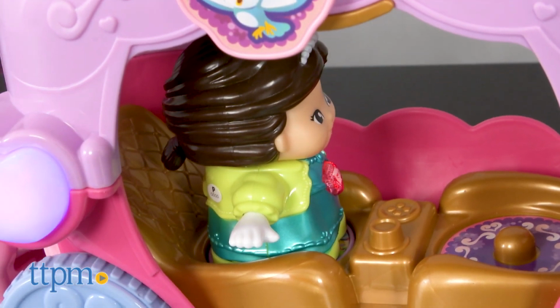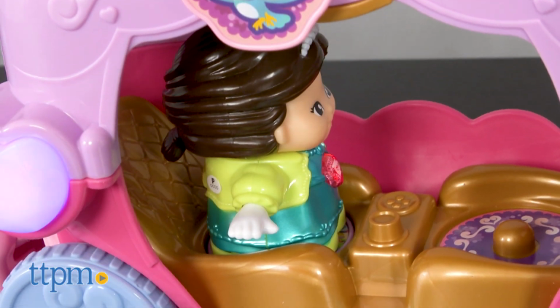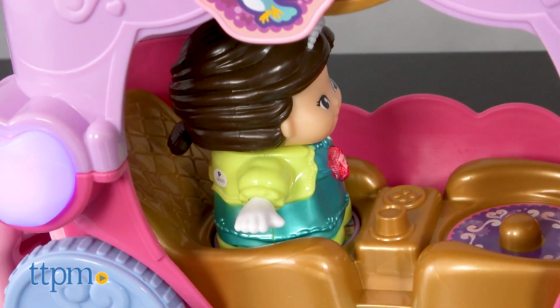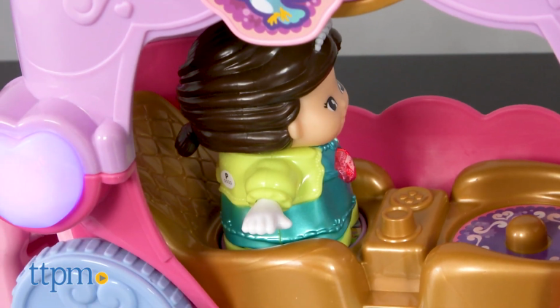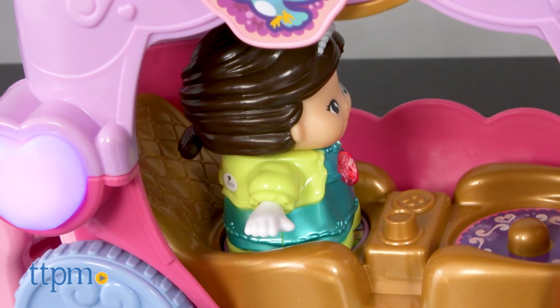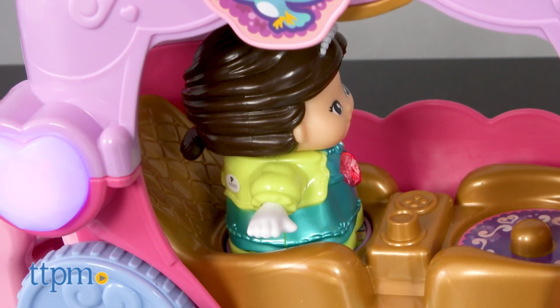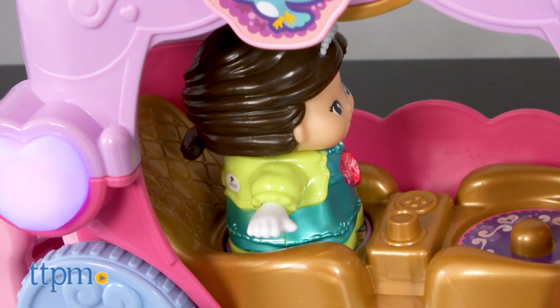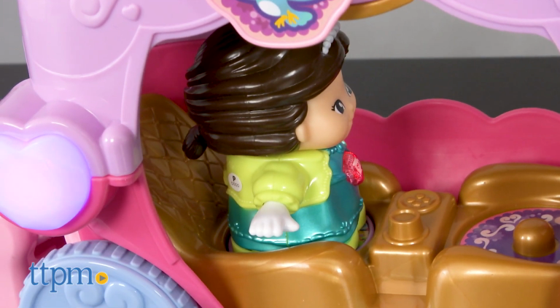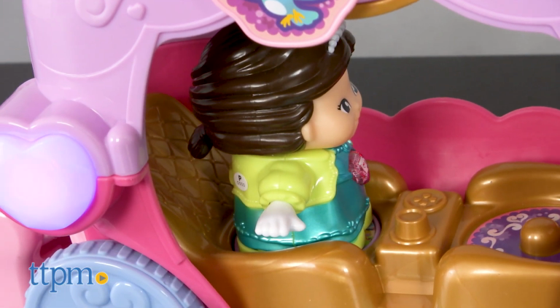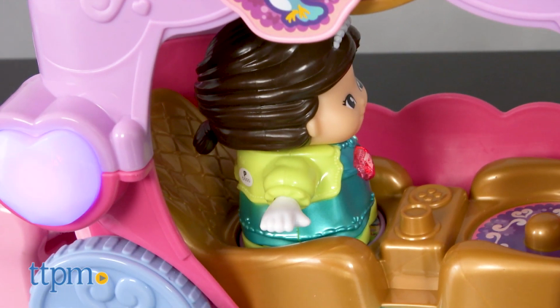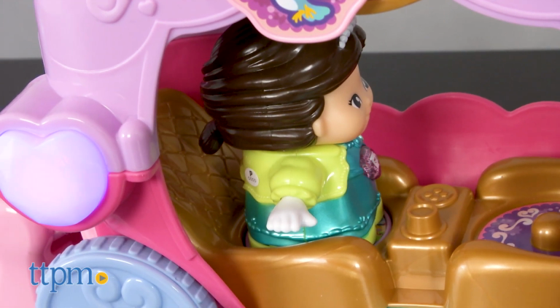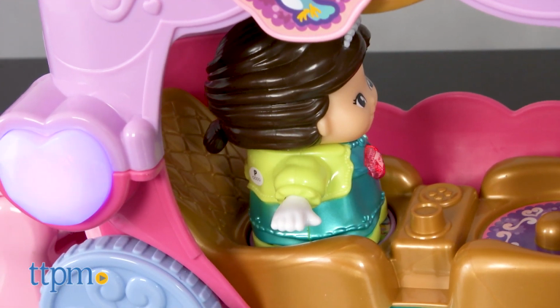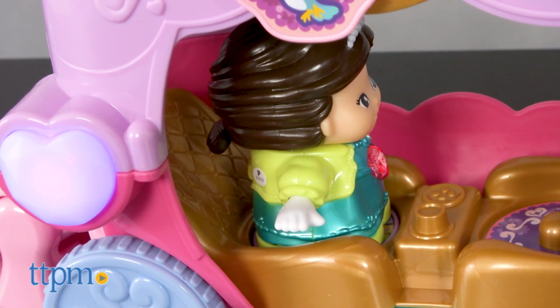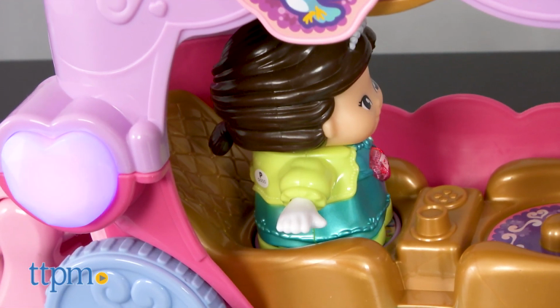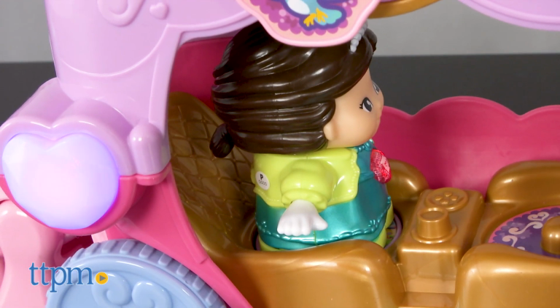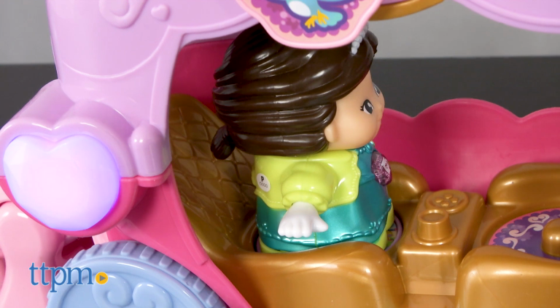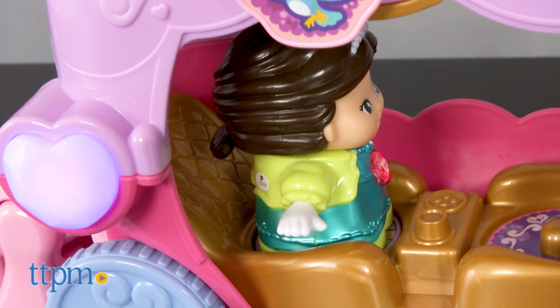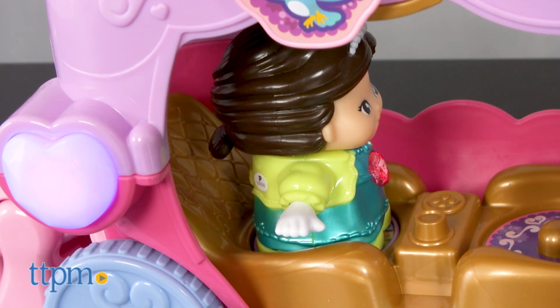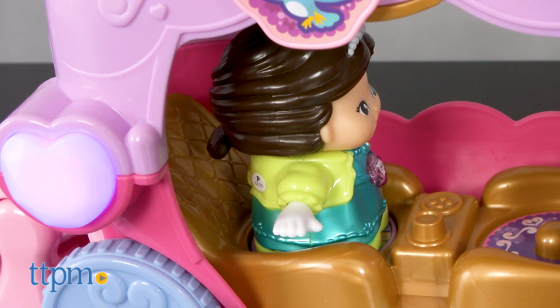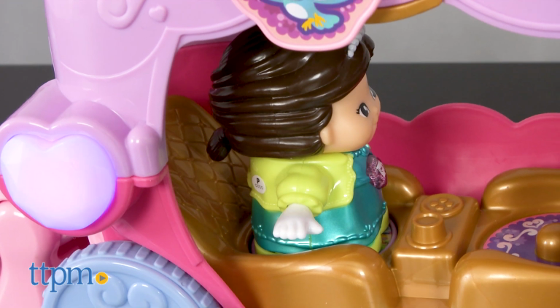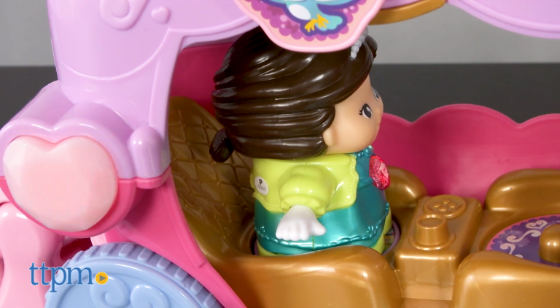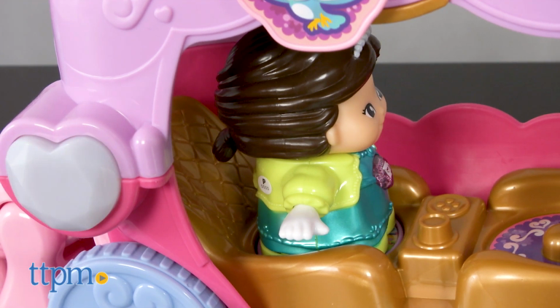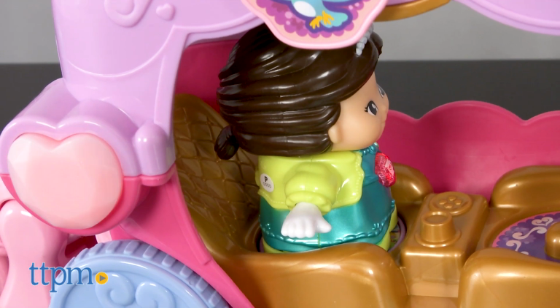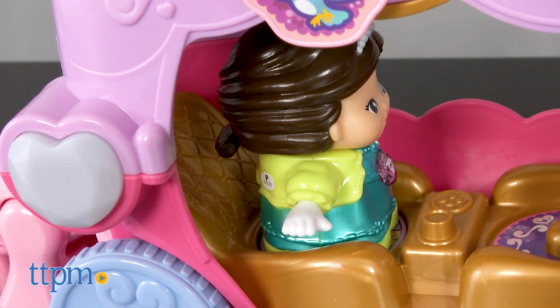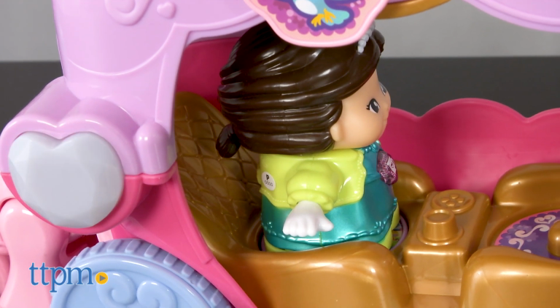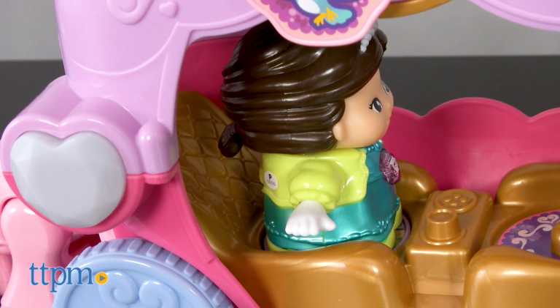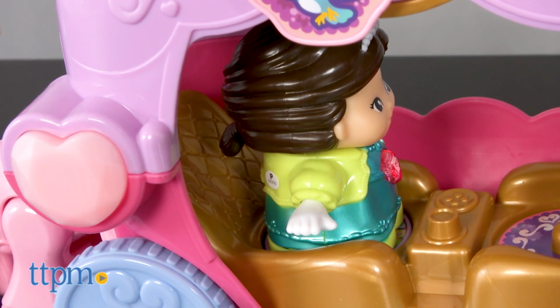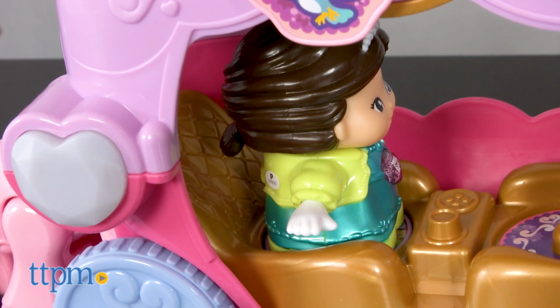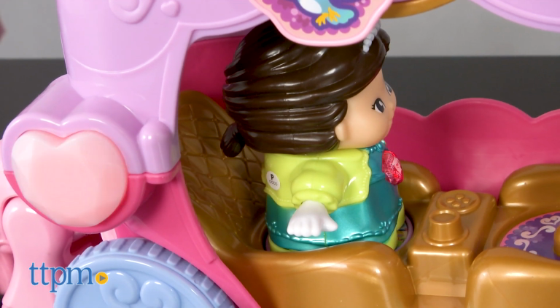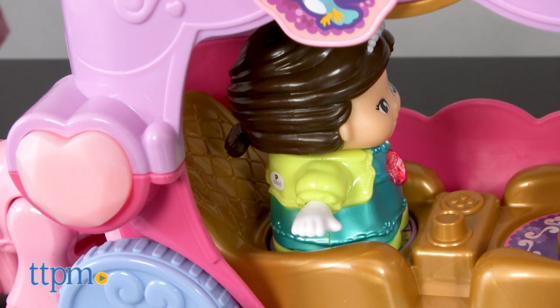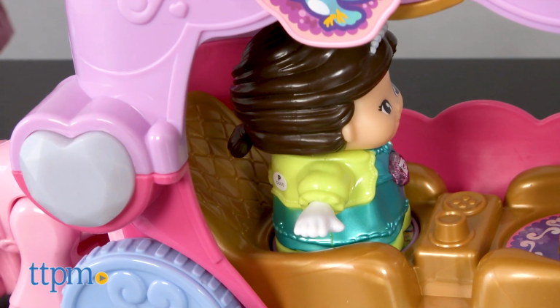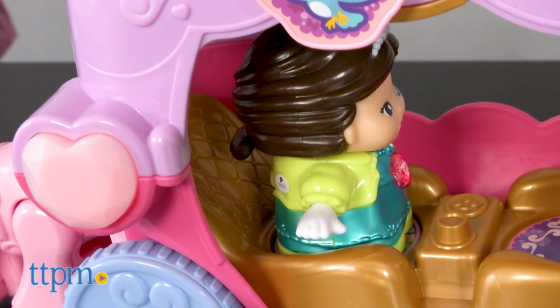When Leela is placed on the magic point inside the carriage, she says things like 'I'm very happy when I go on a new adventure,' and the heart light on the carriage will light up.